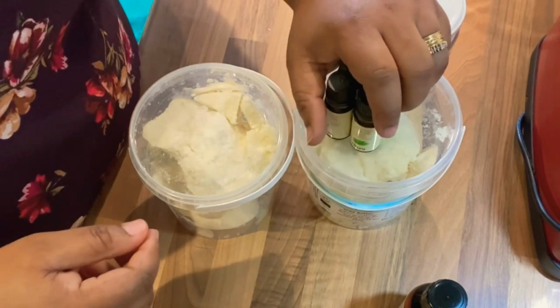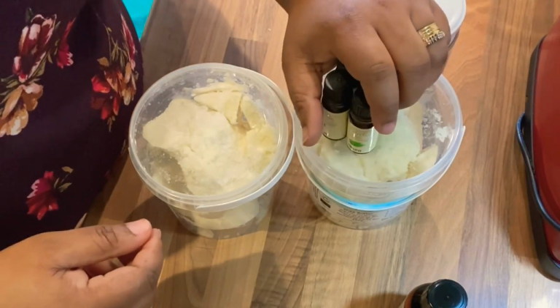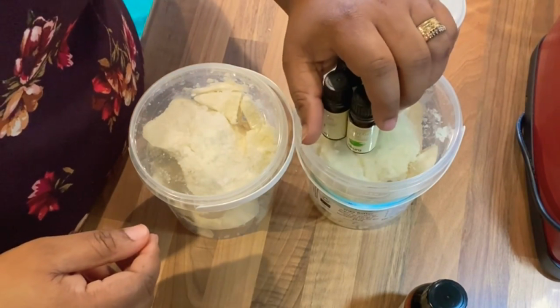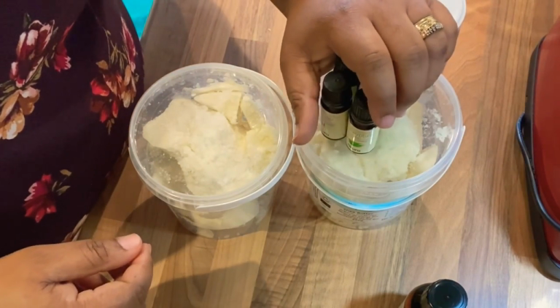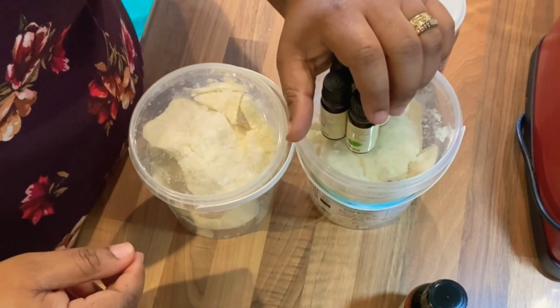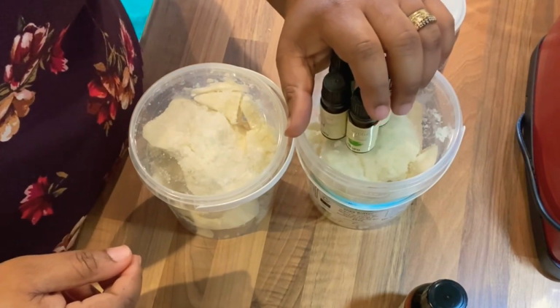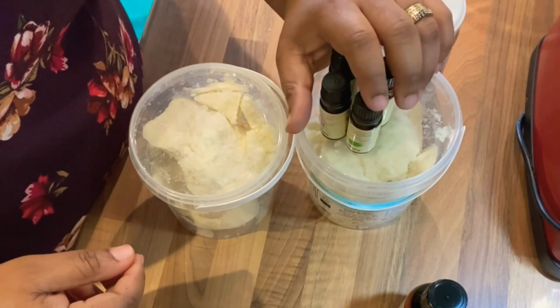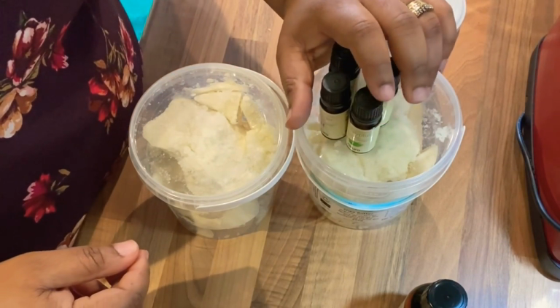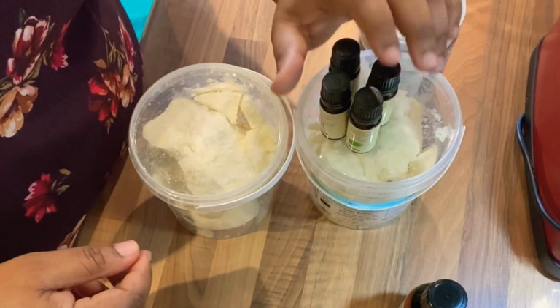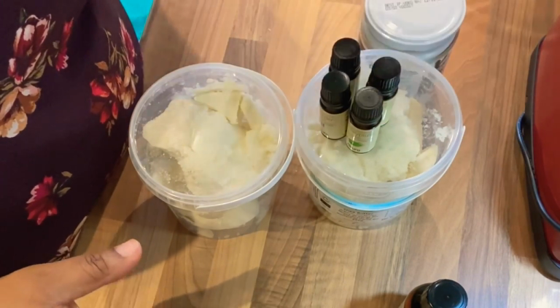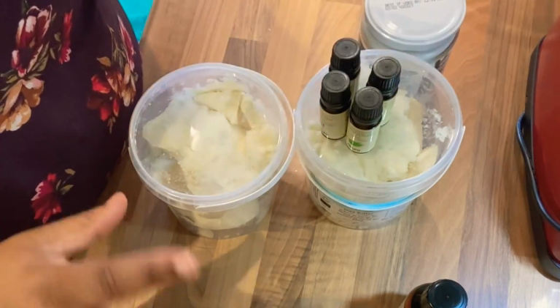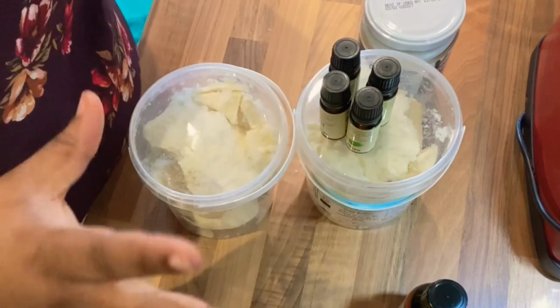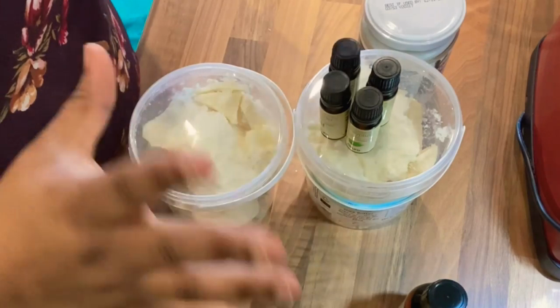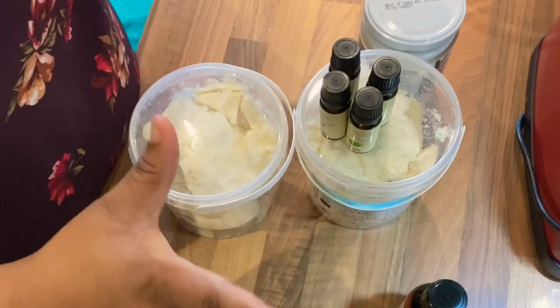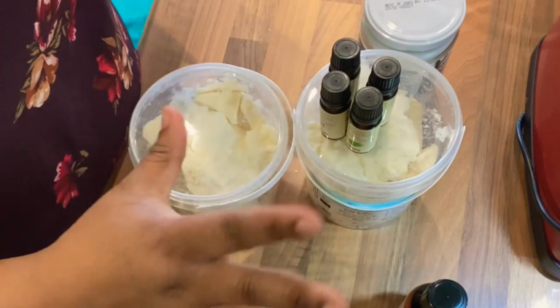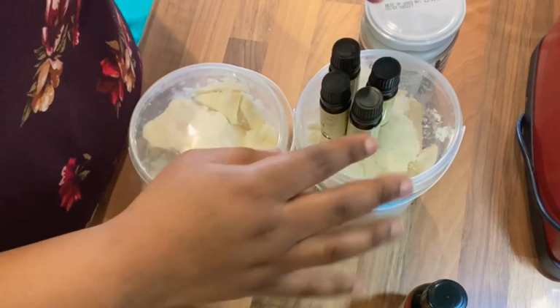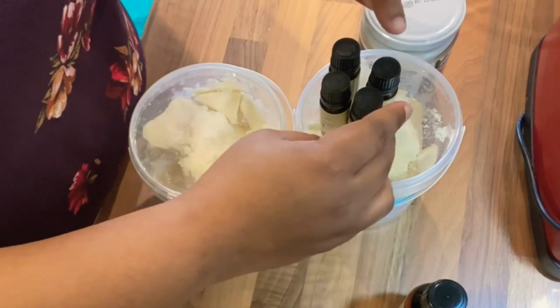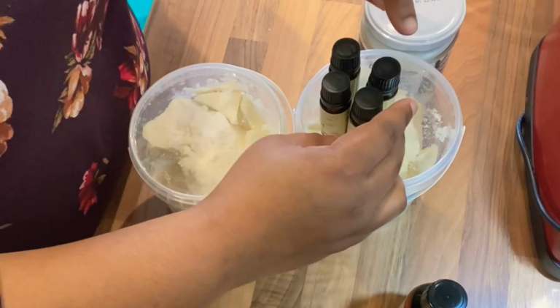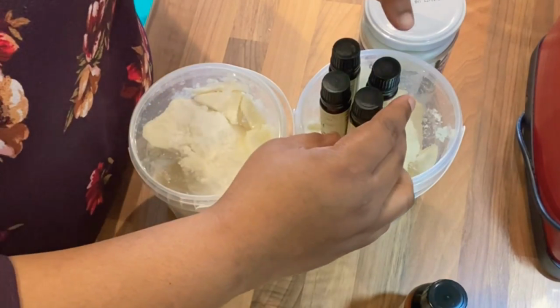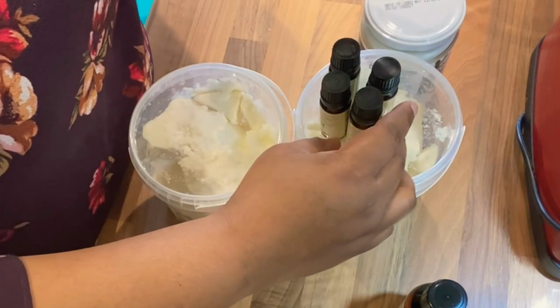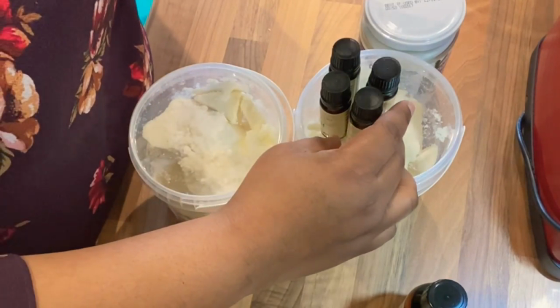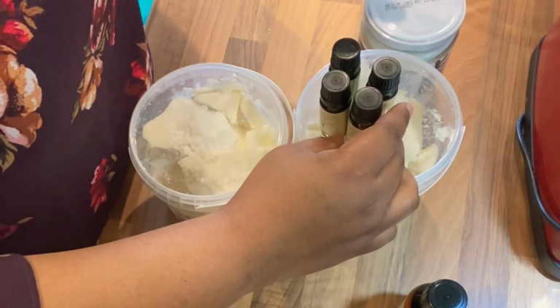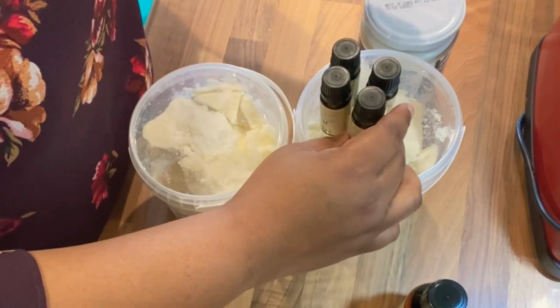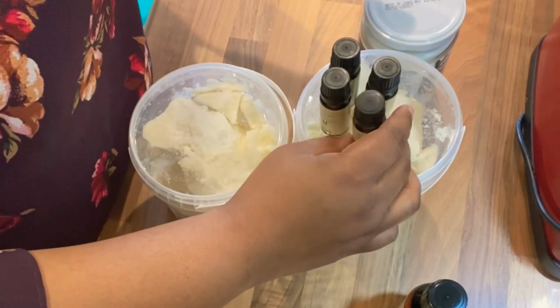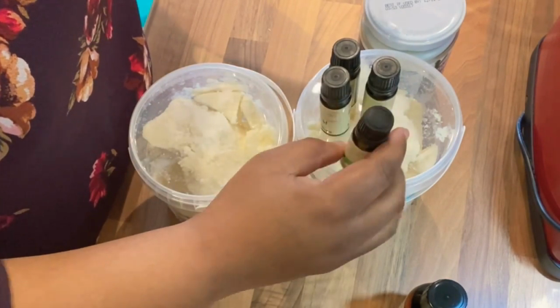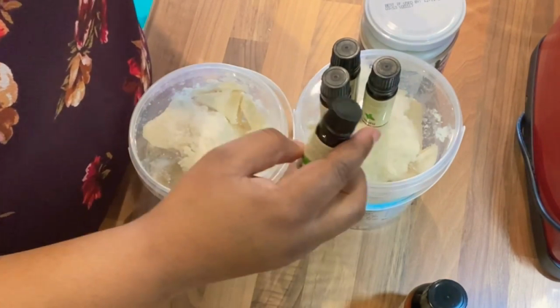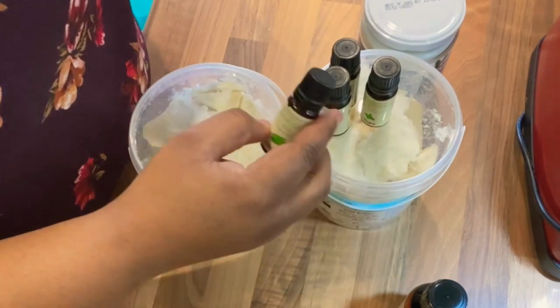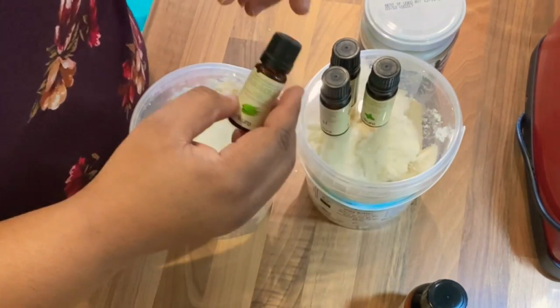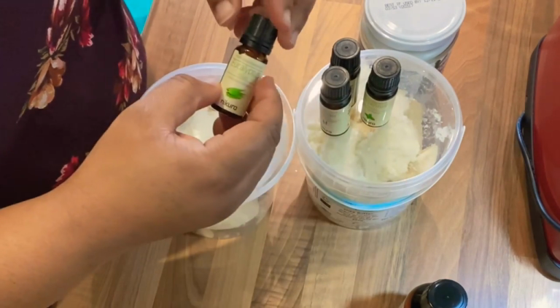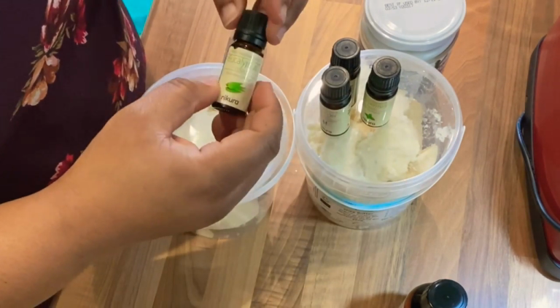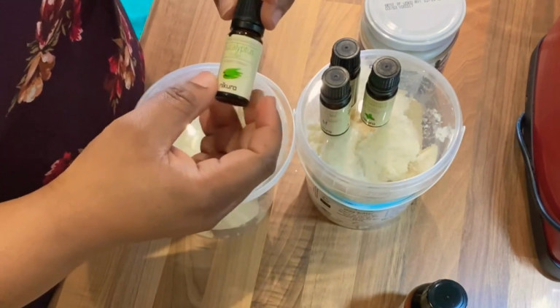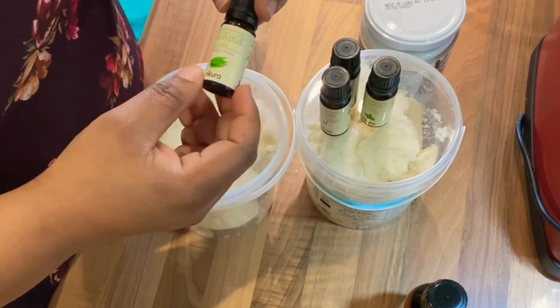I personally do not like the natural smell of shea butter, so I mix it with a blend of essential oils. I don't do just one oil — I do a mixture because I love the smell of all of them and the benefits that come with each one.